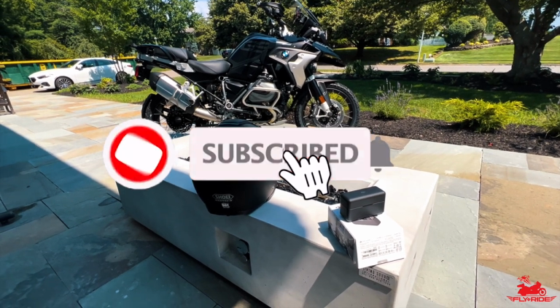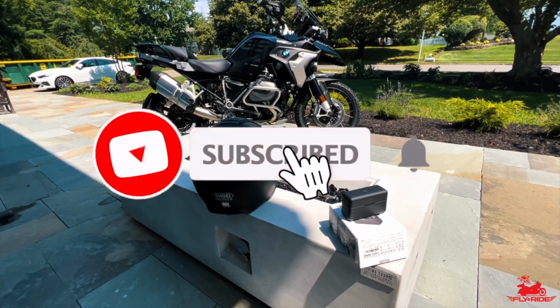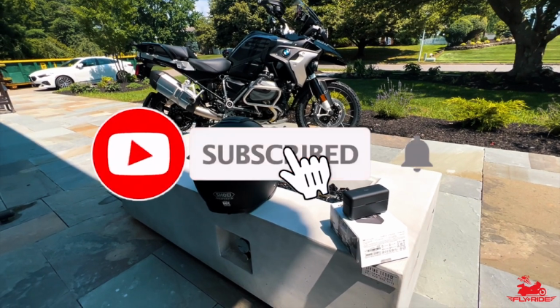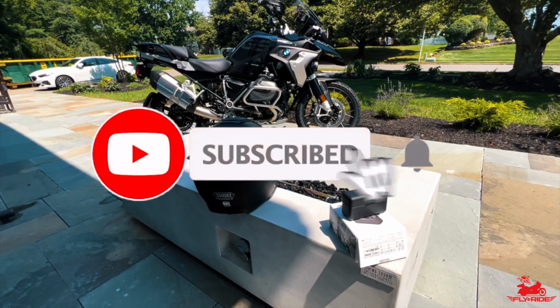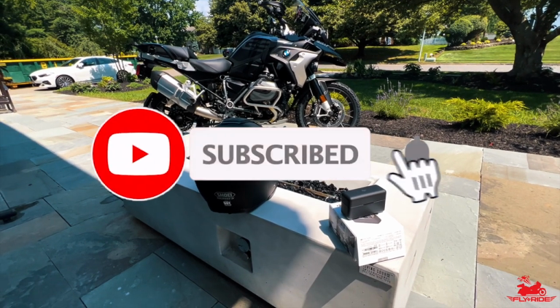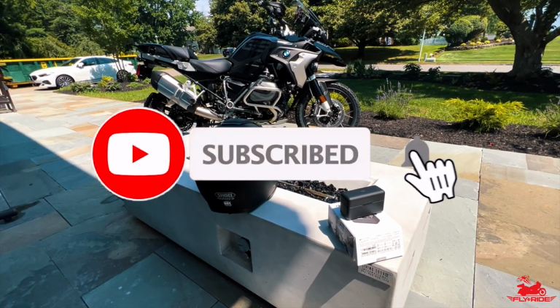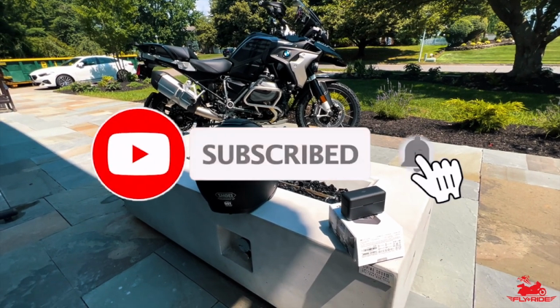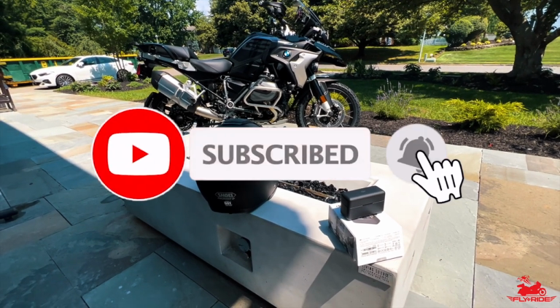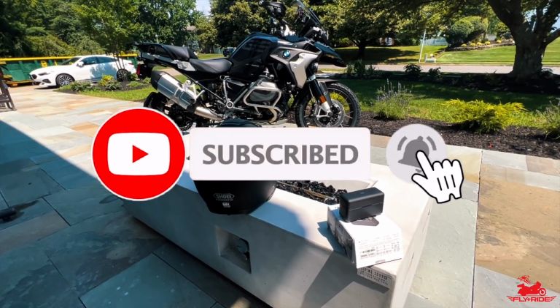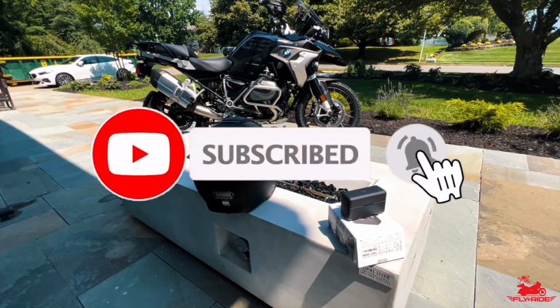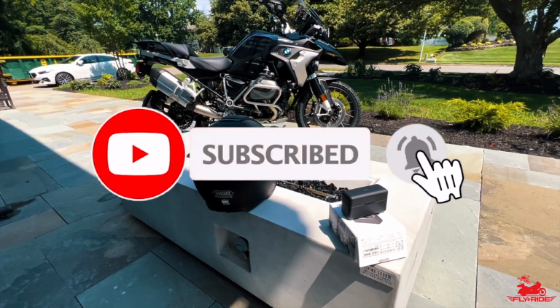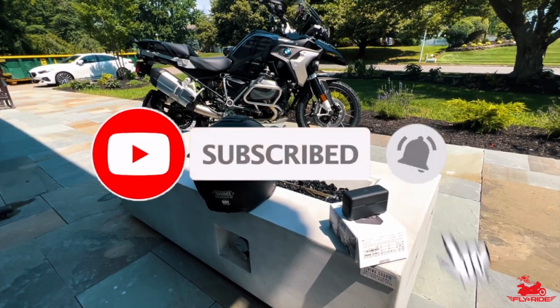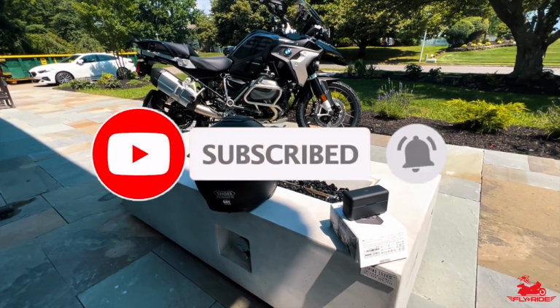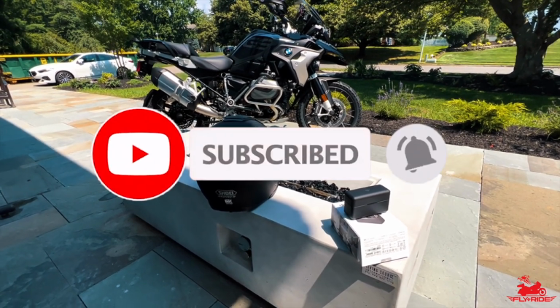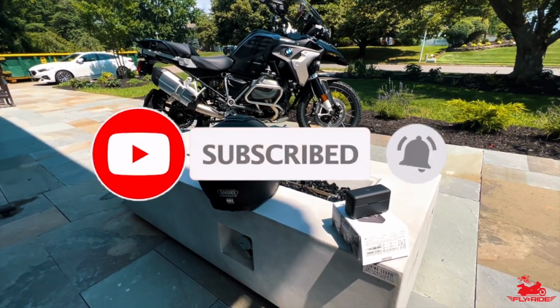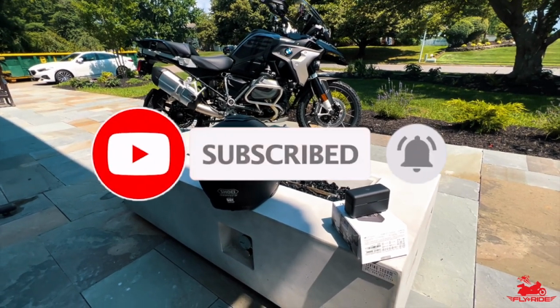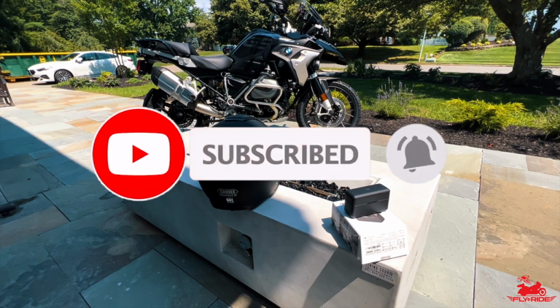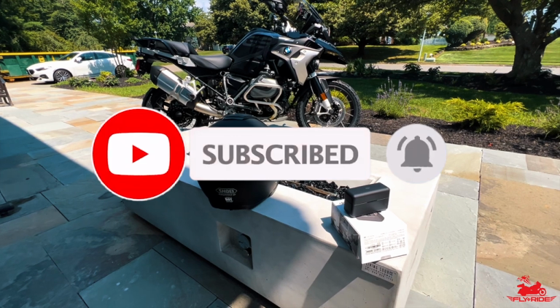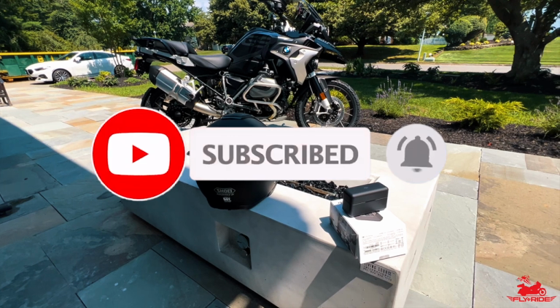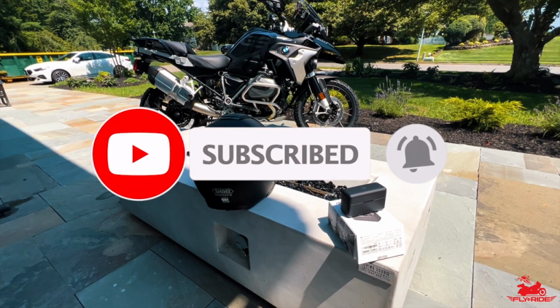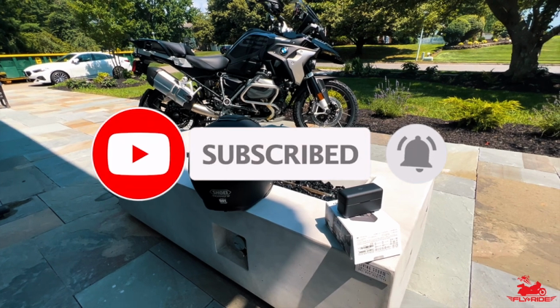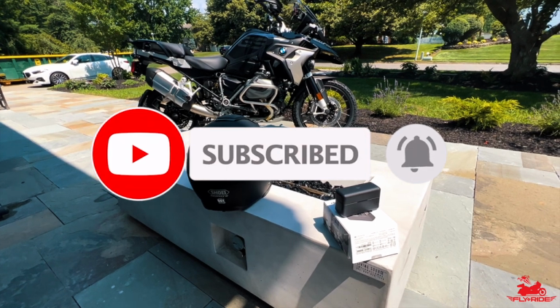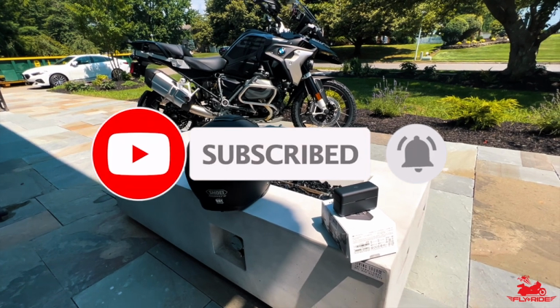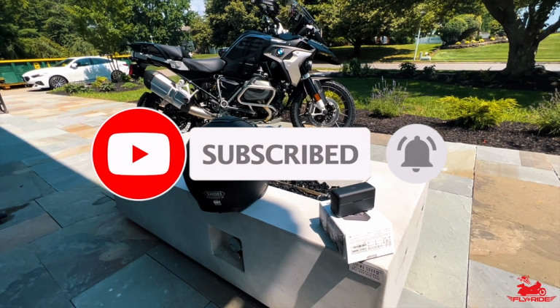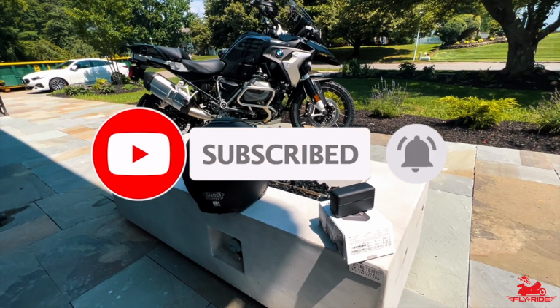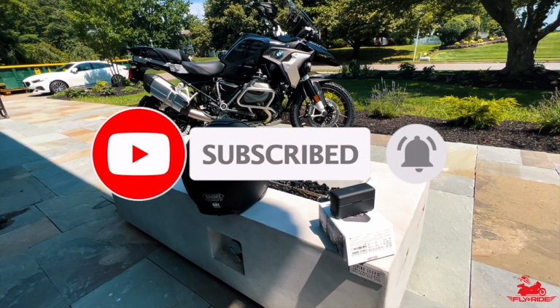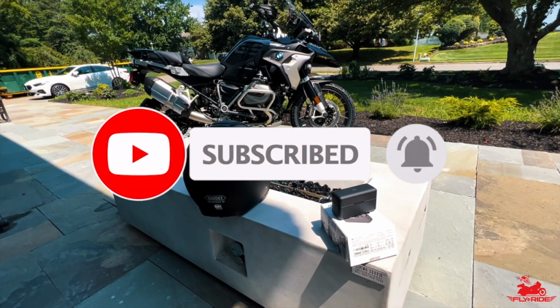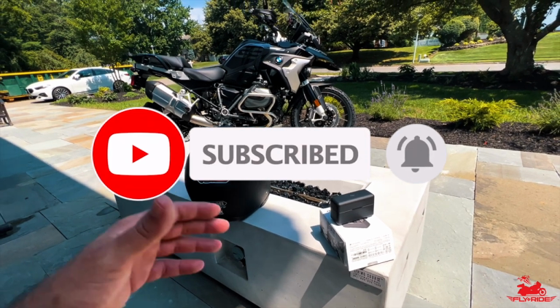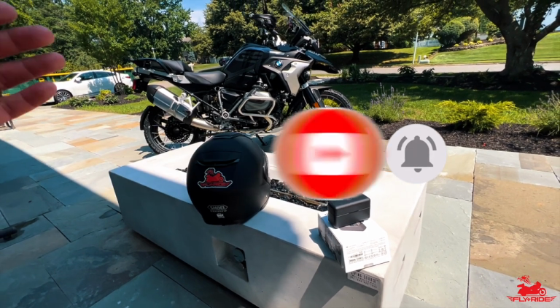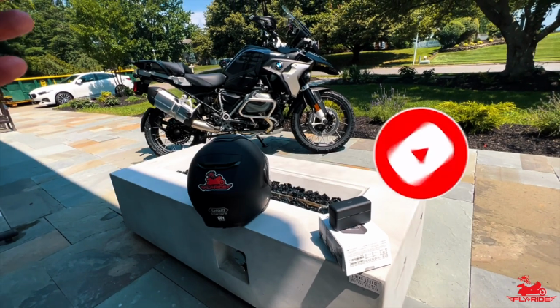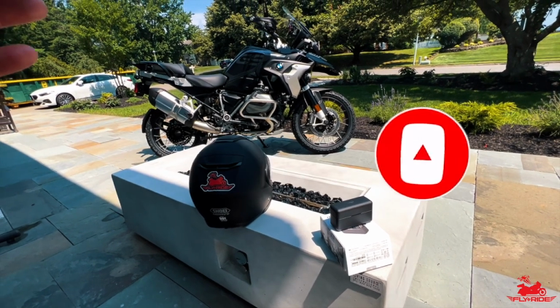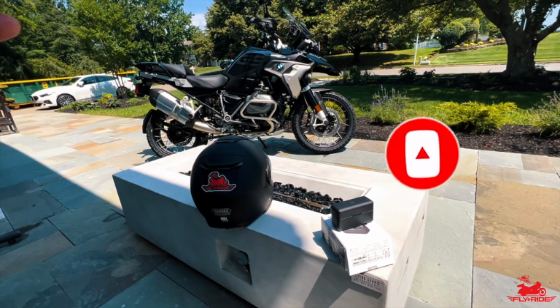If you're new to the channel, hit that subscribe button, hit that like button, and hit that bell notification so you get reminded of future content like this one.